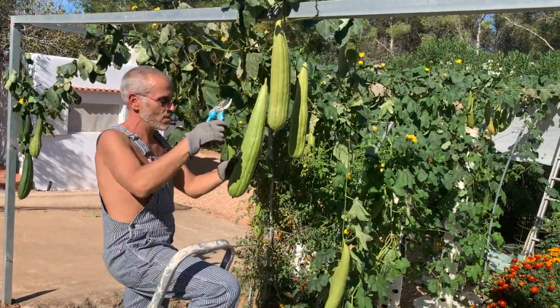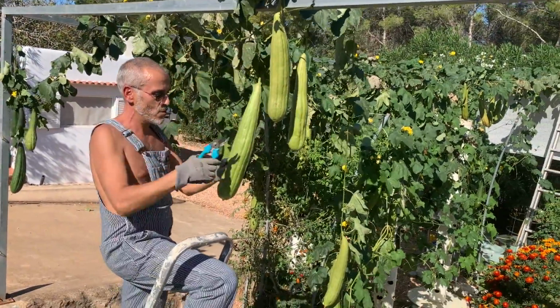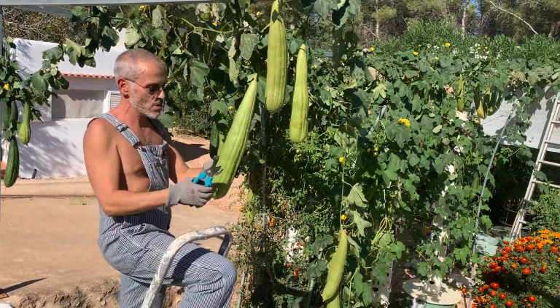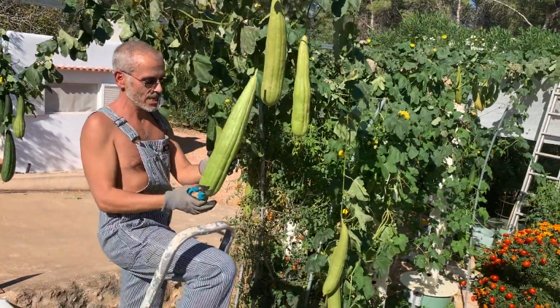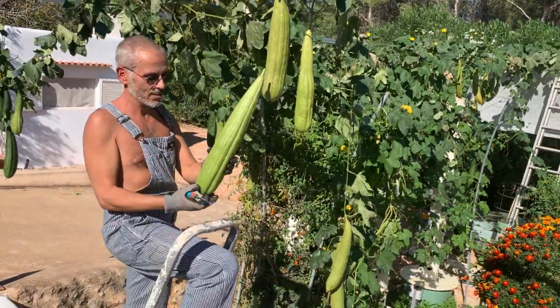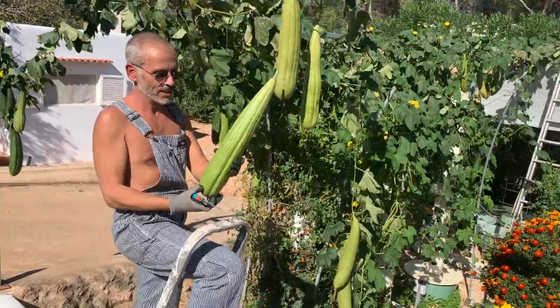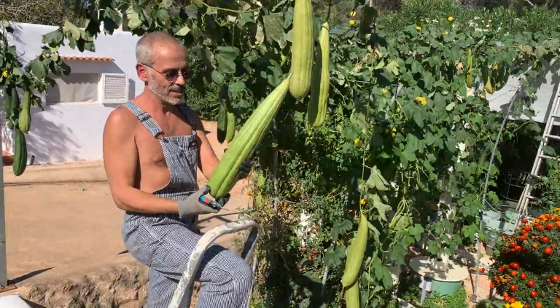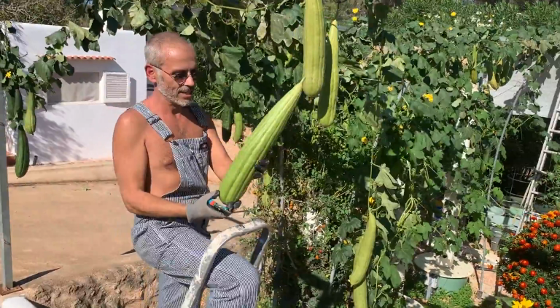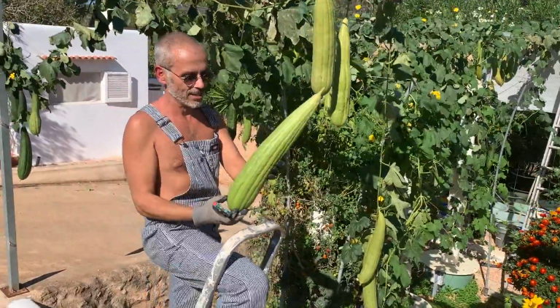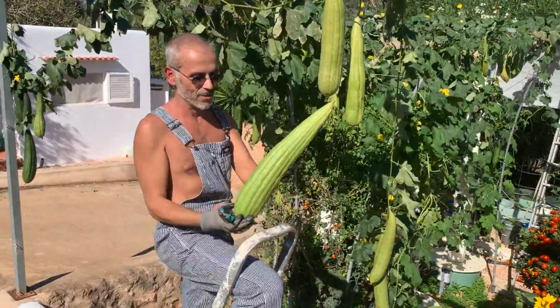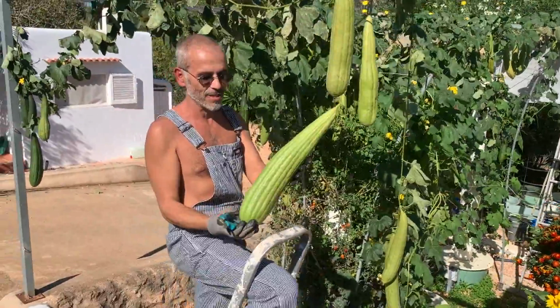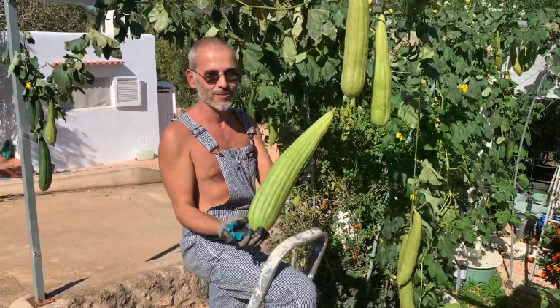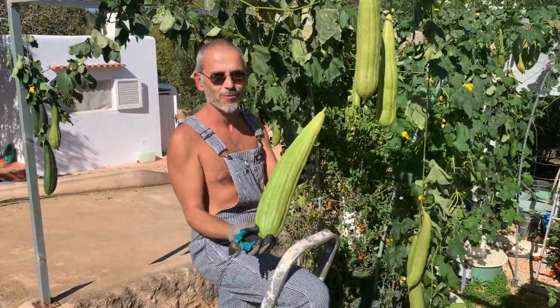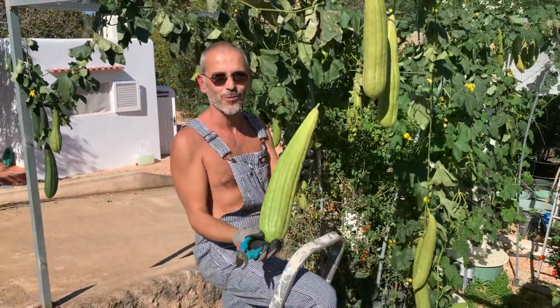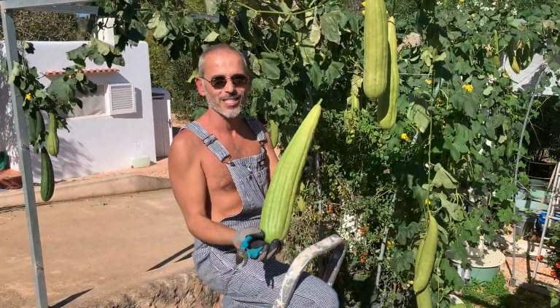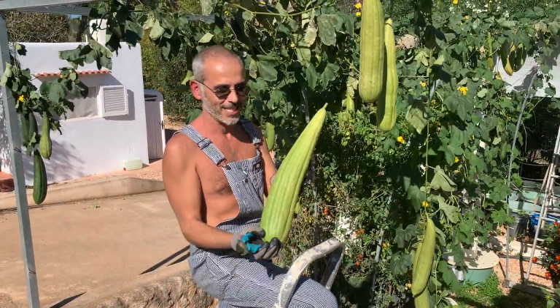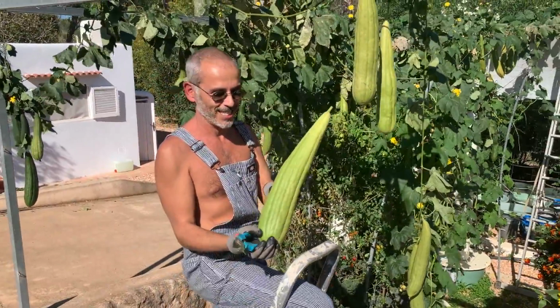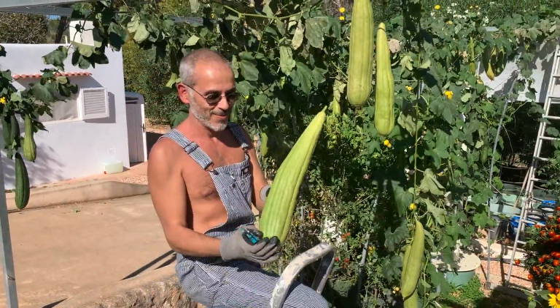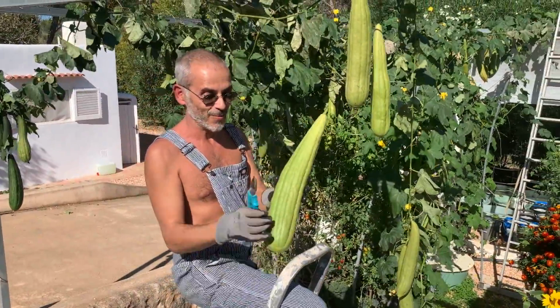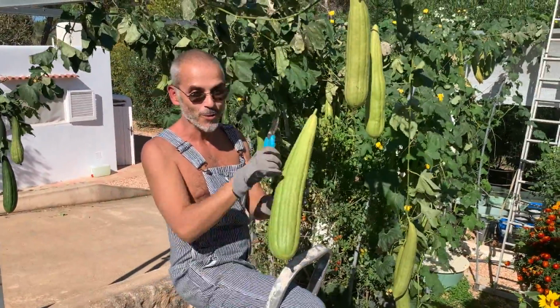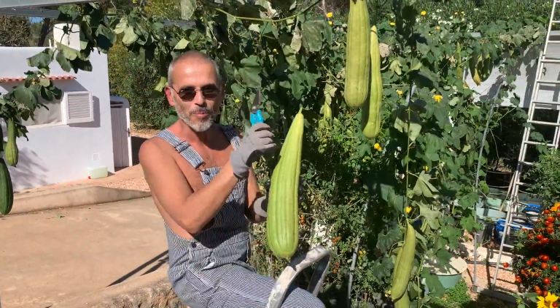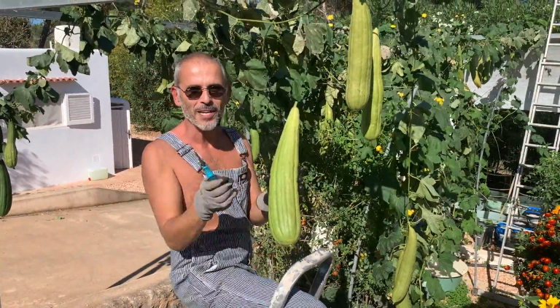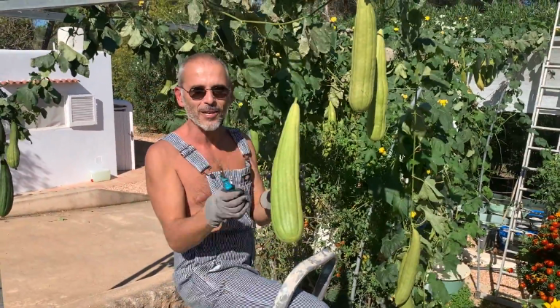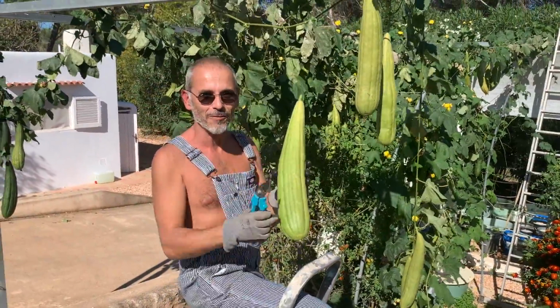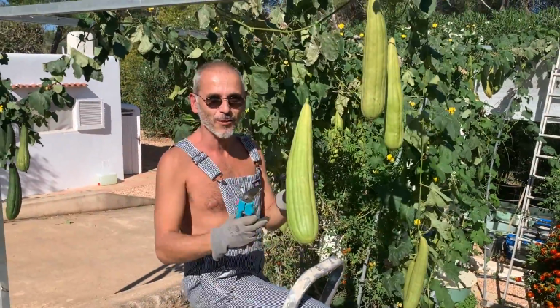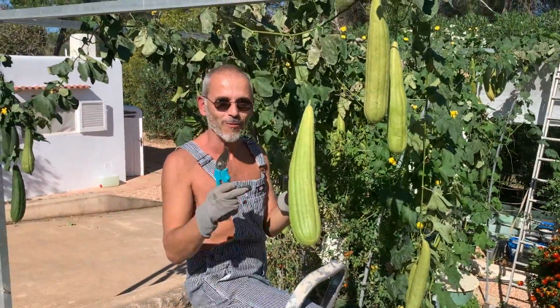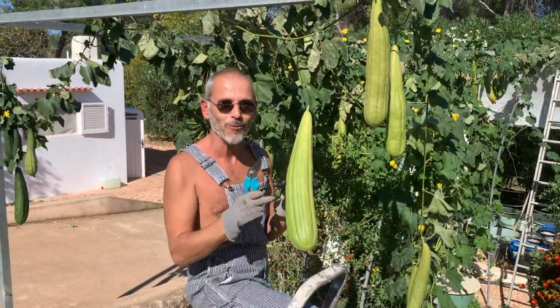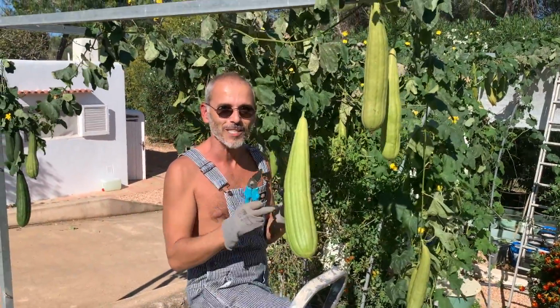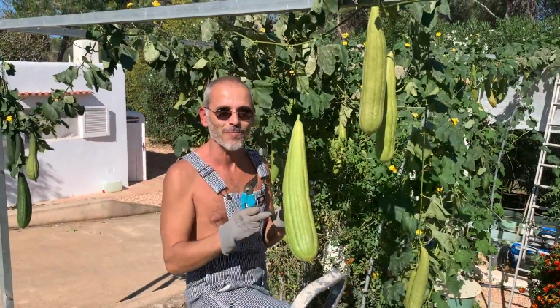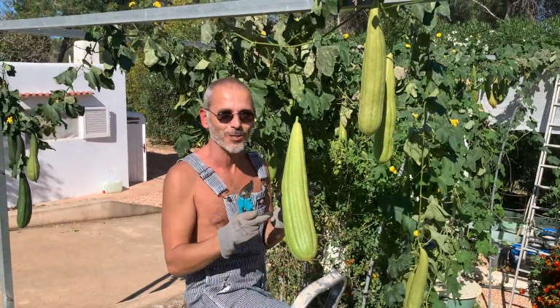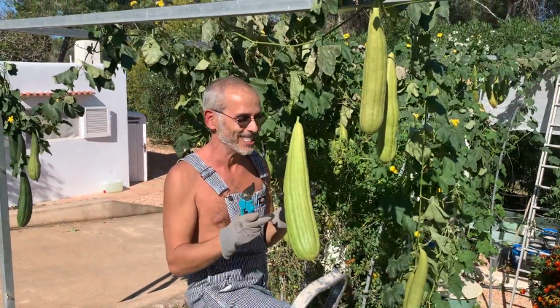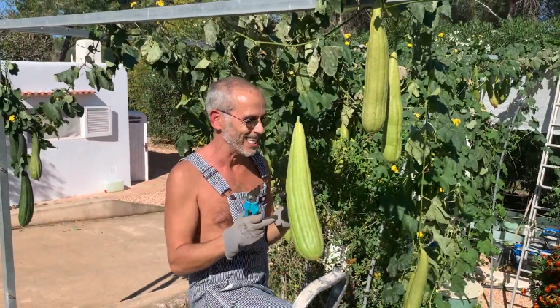Look at the size of this fruit. When you peel it off, you have a loofah sponge inside.